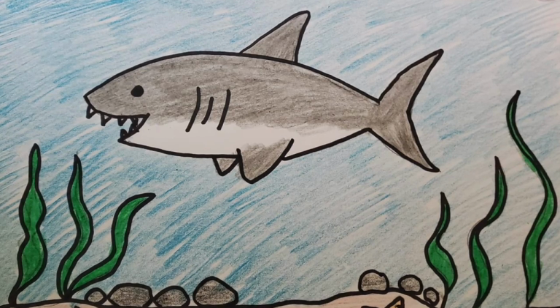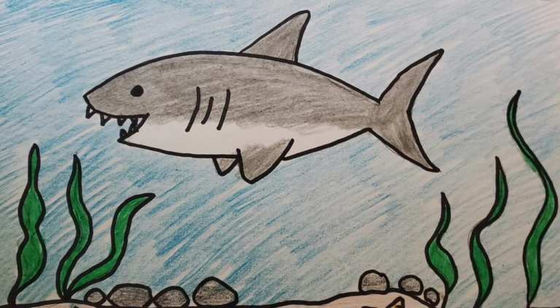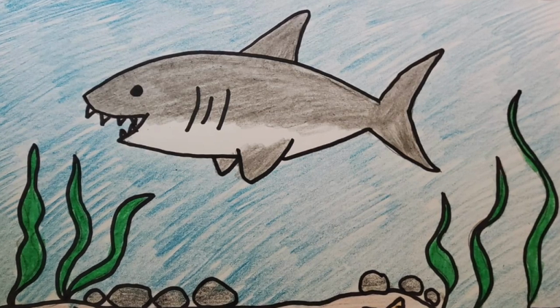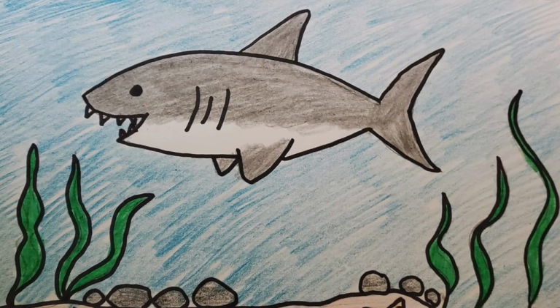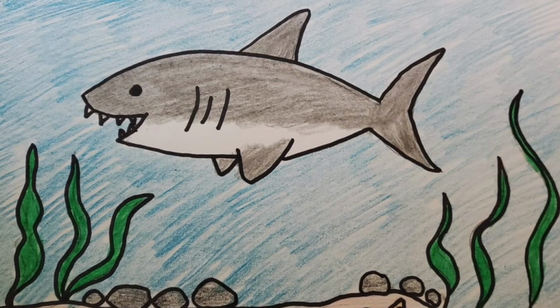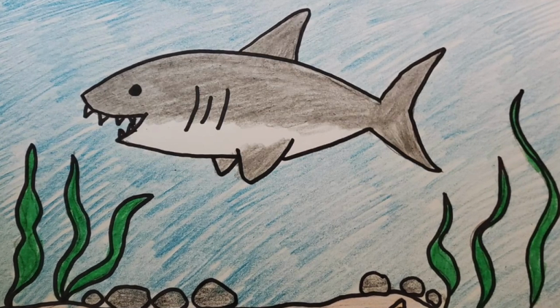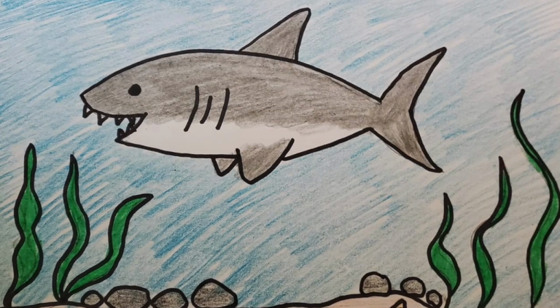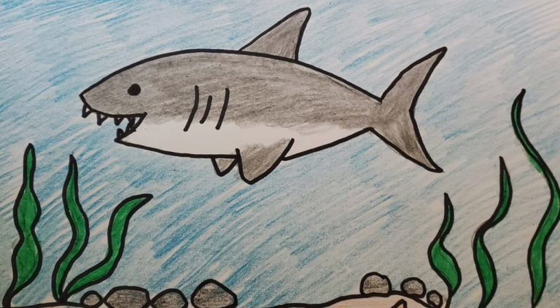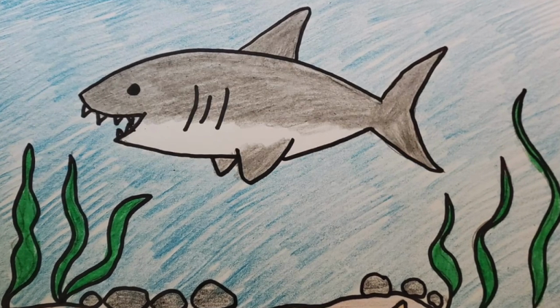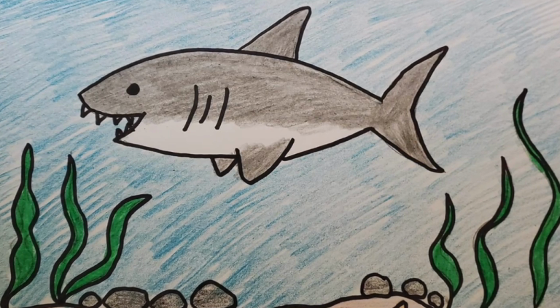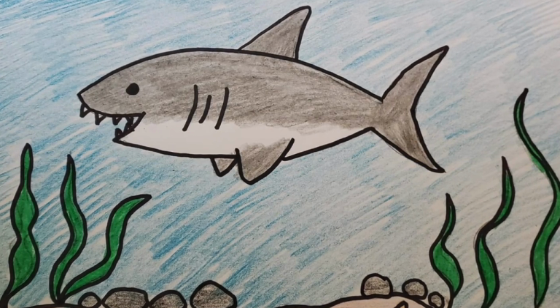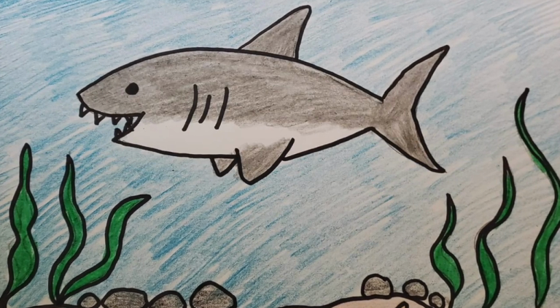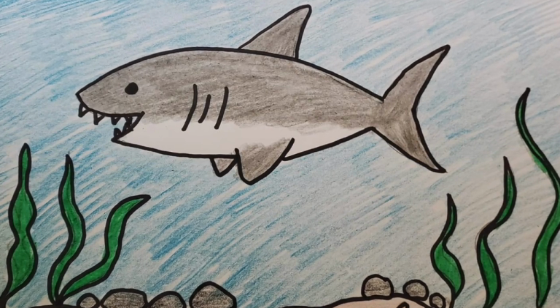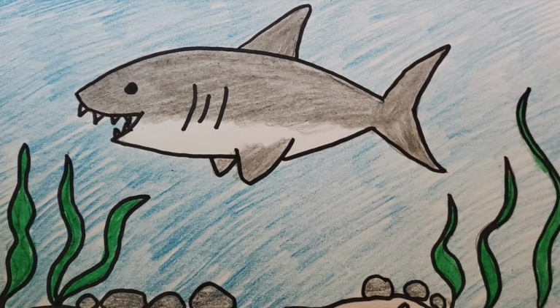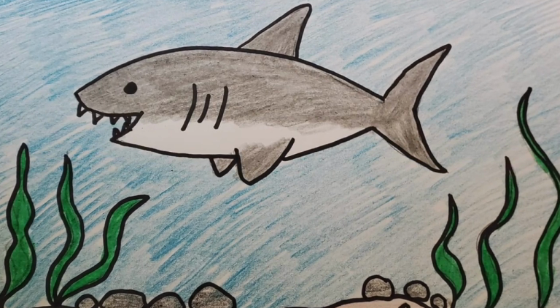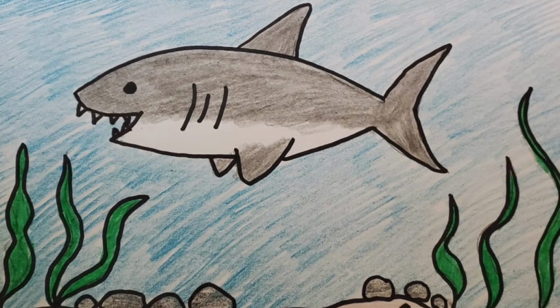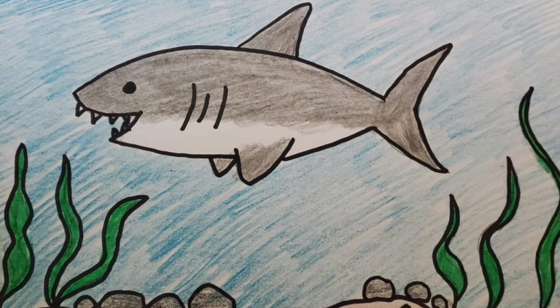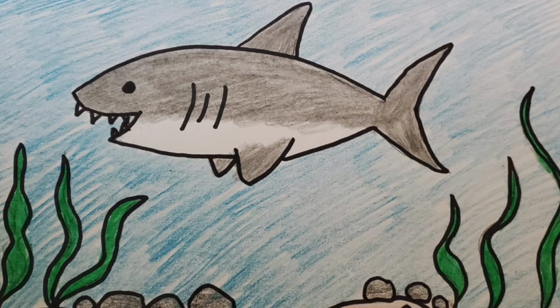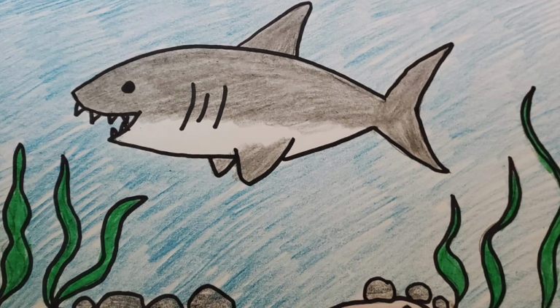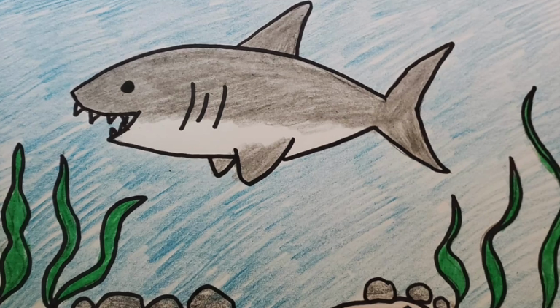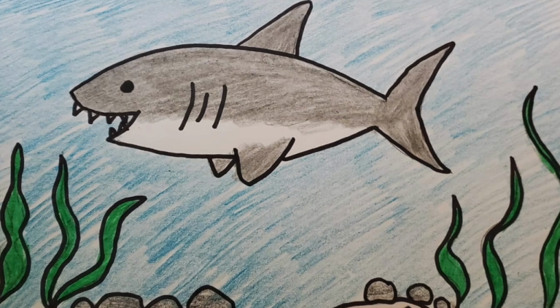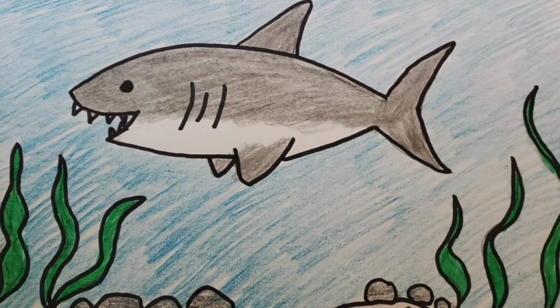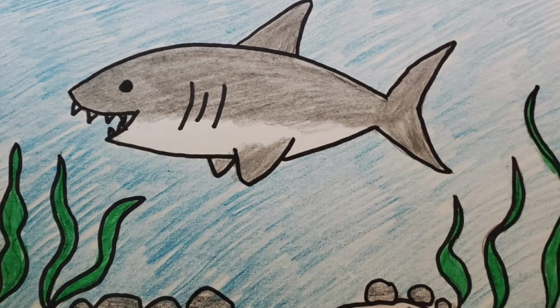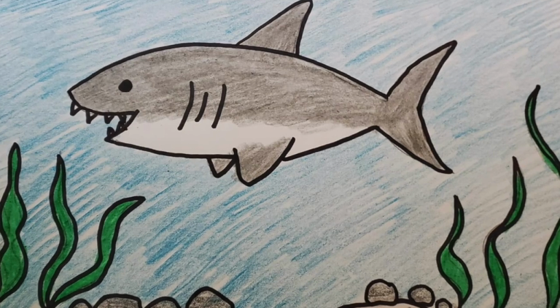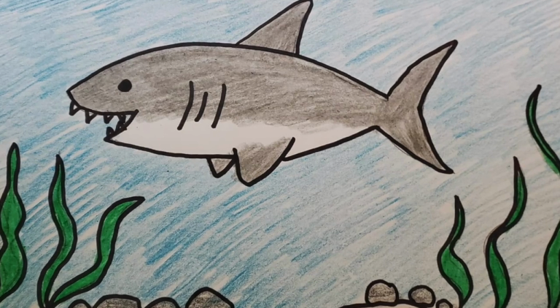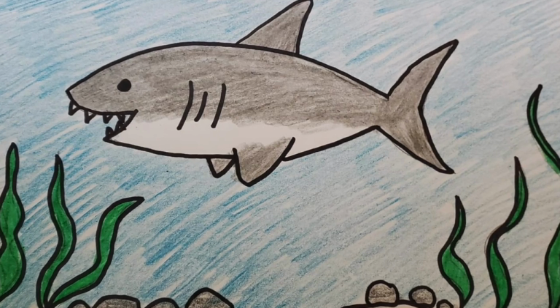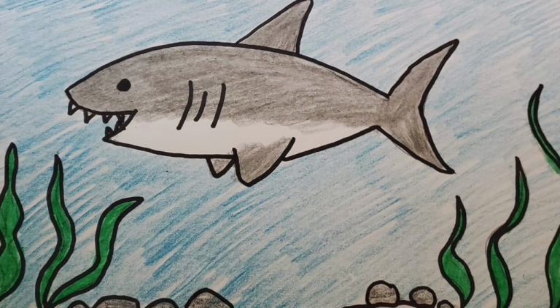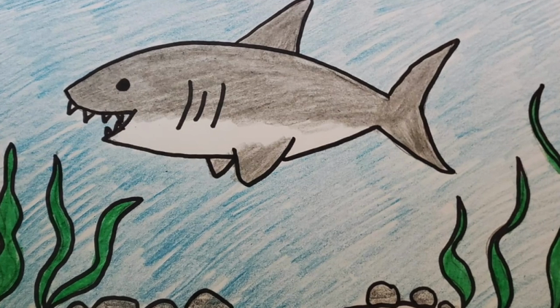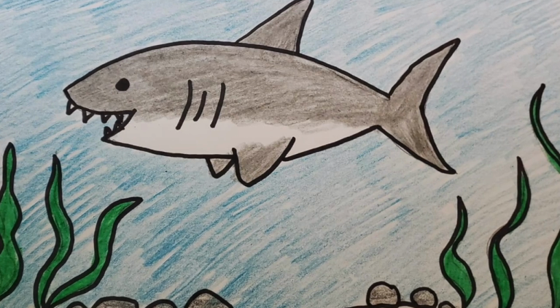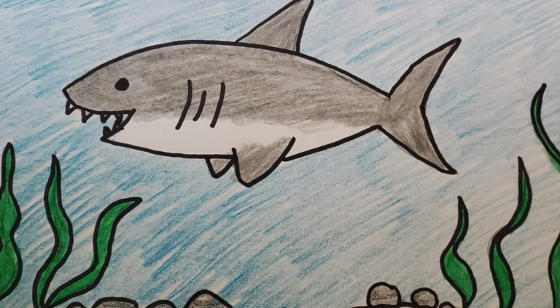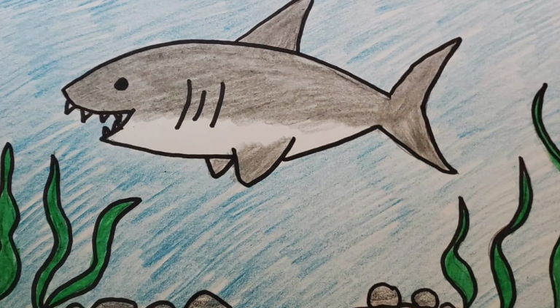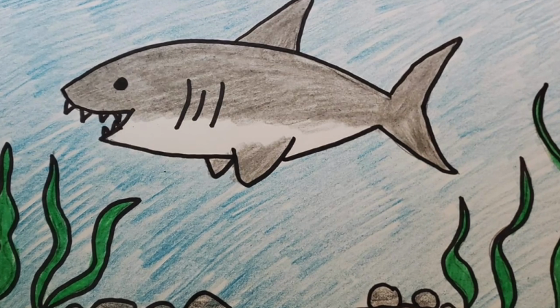Hi boys and girls! Today we're going to learn how to draw a great white shark. So go ahead and get your supplies and let's get started.